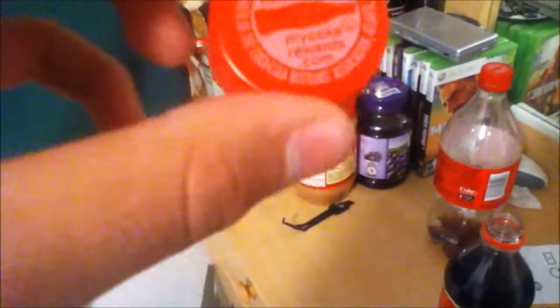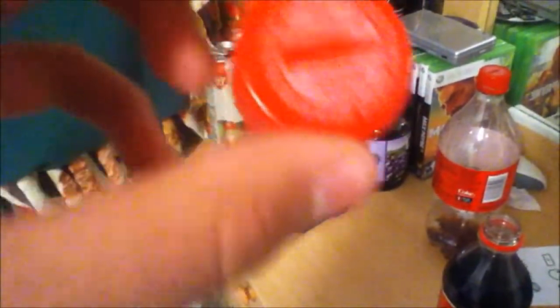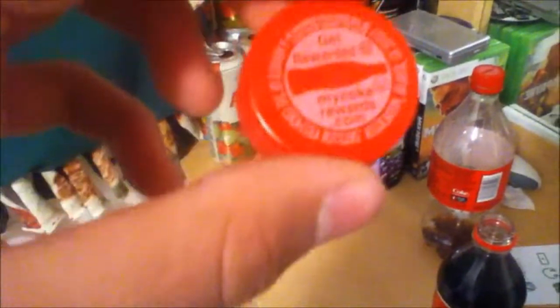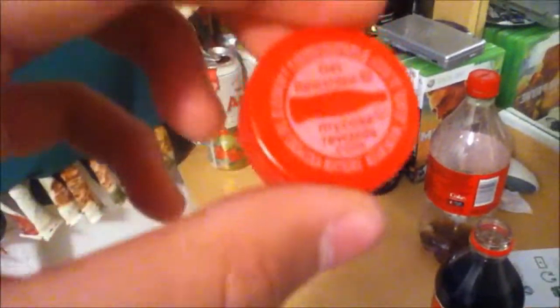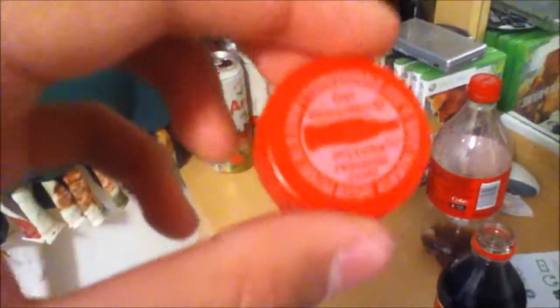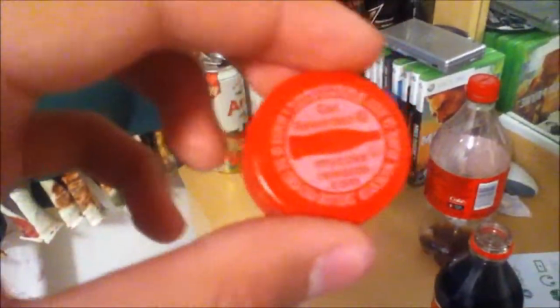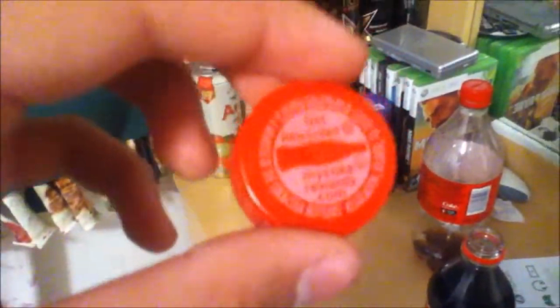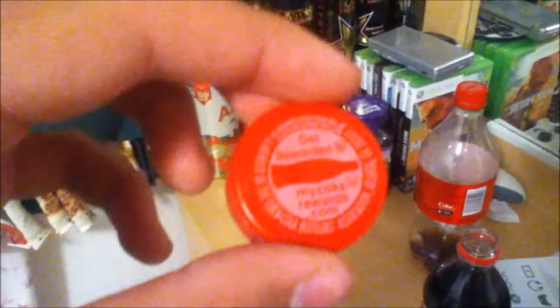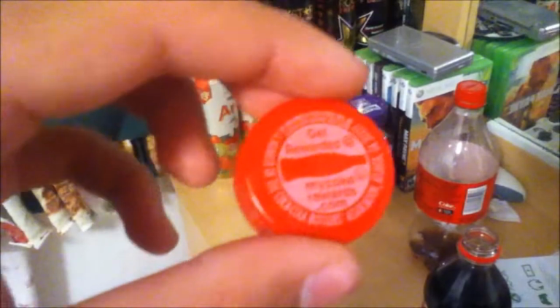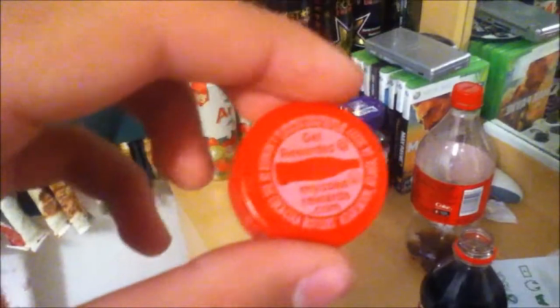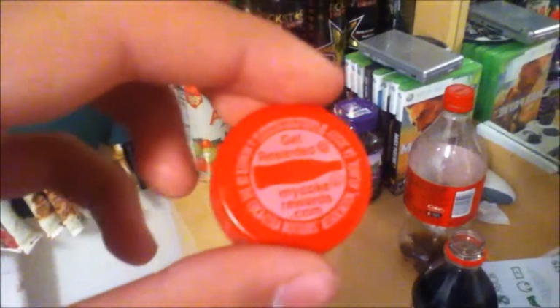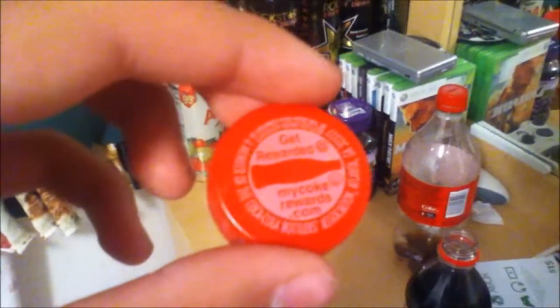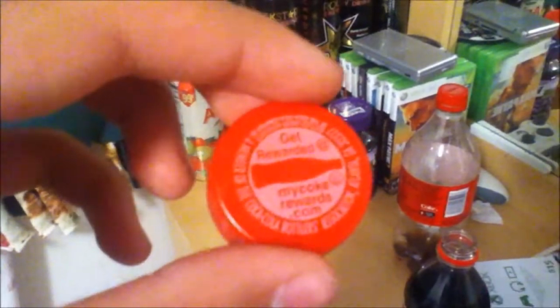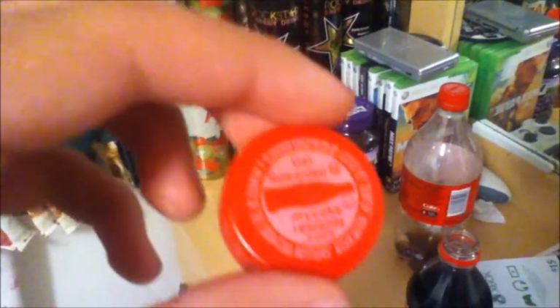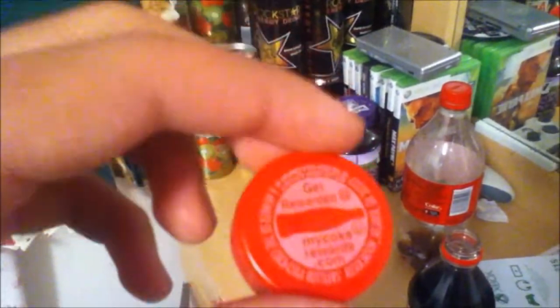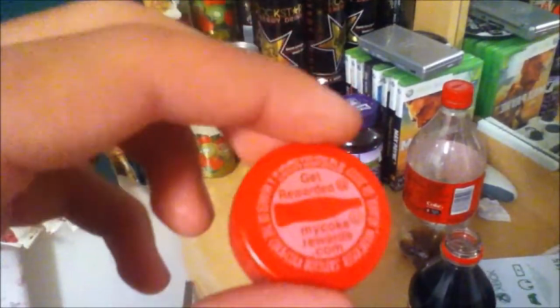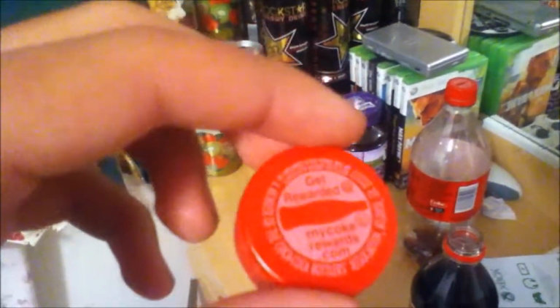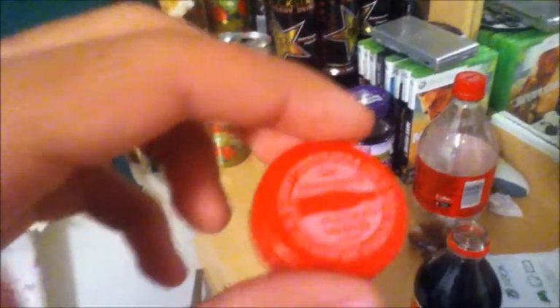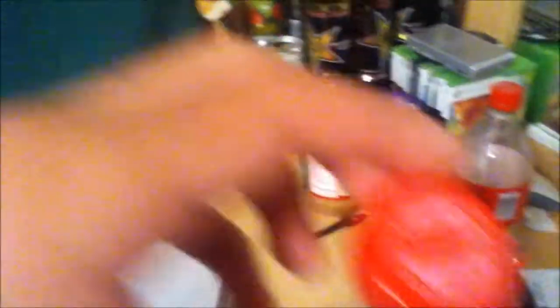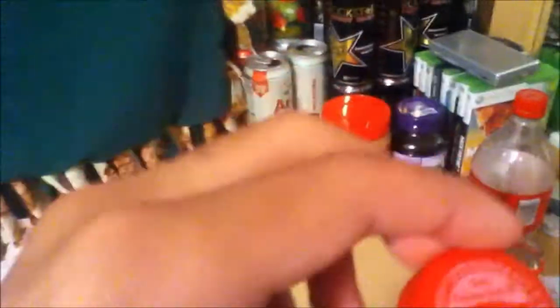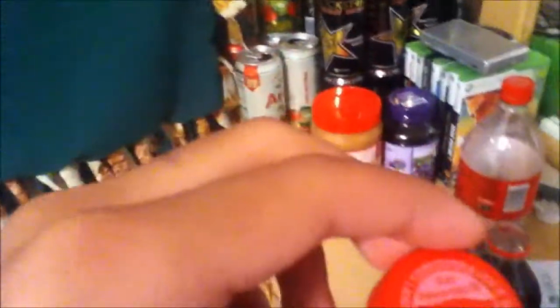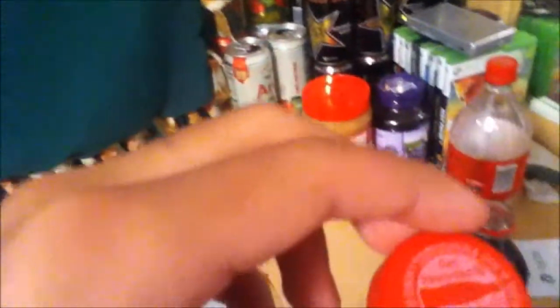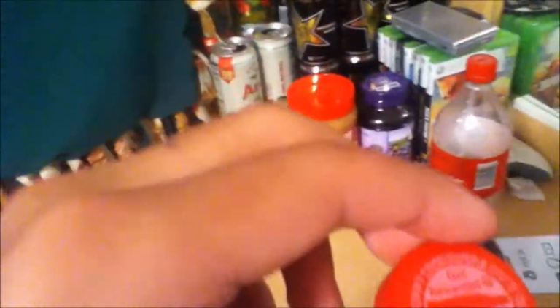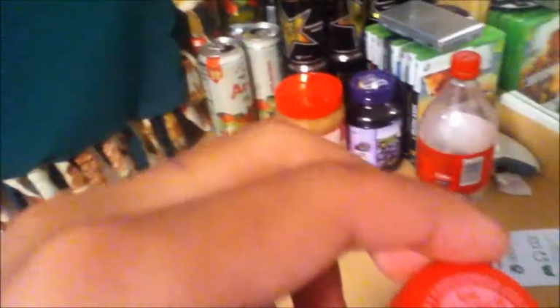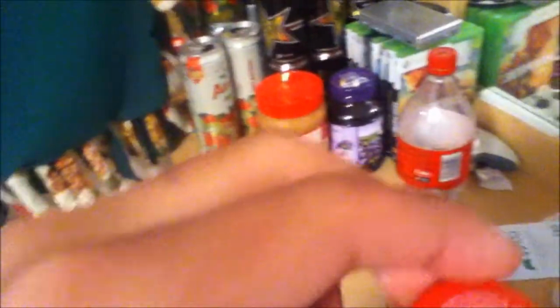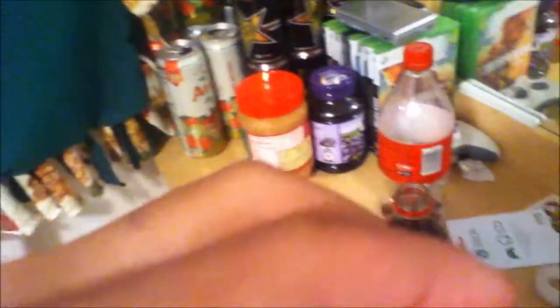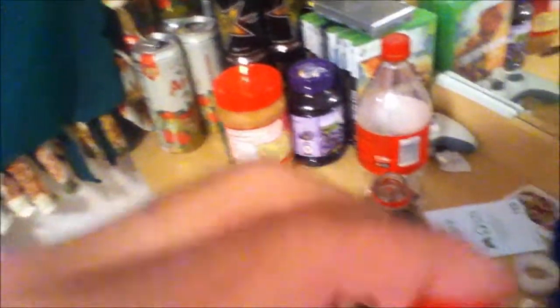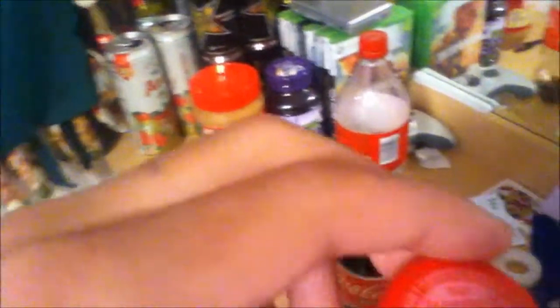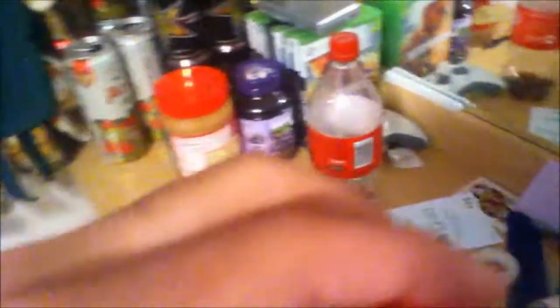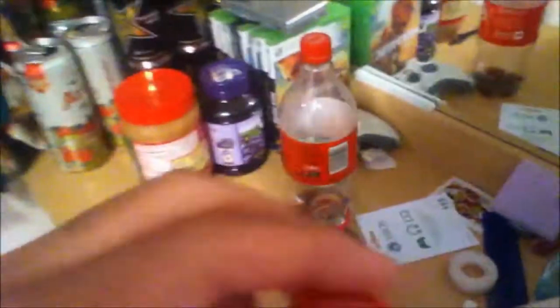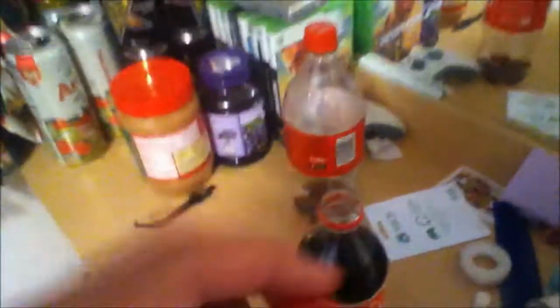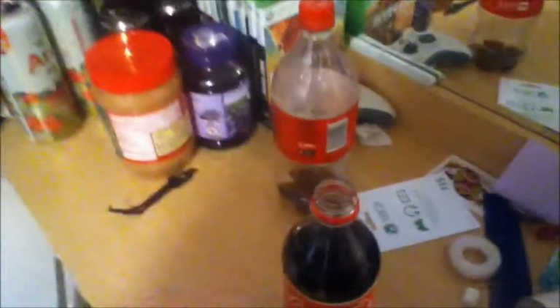Get rewarded — MyCokeRewards.com. I think all my subscribers should check that out.